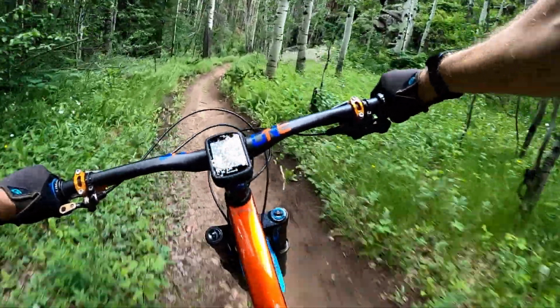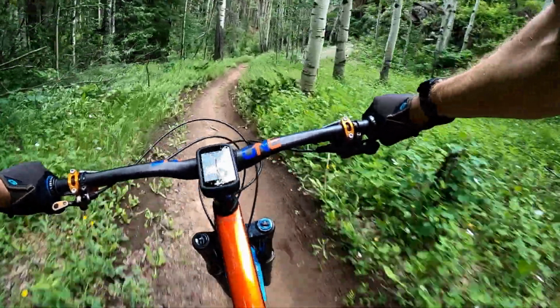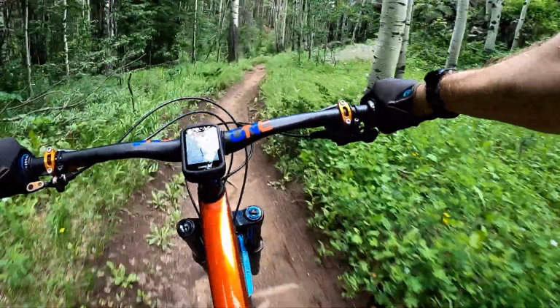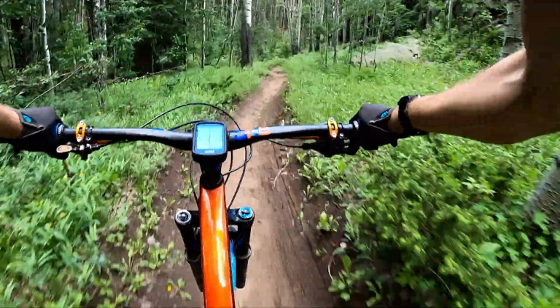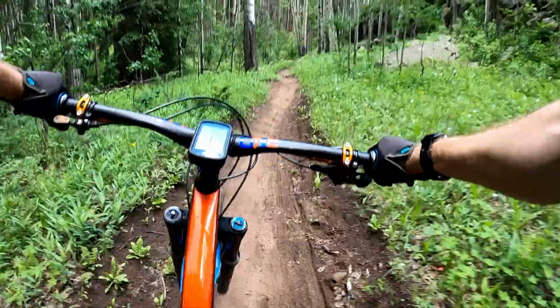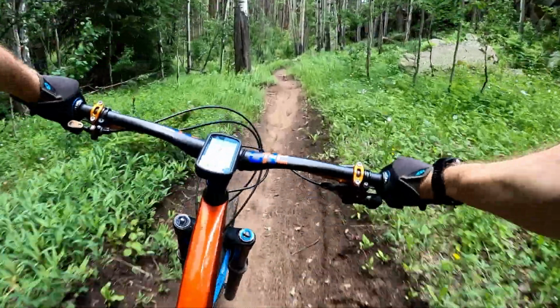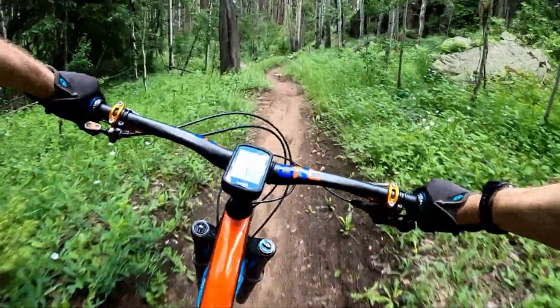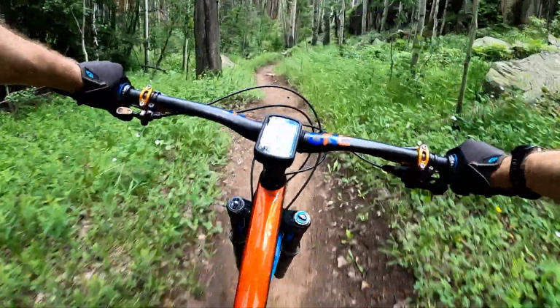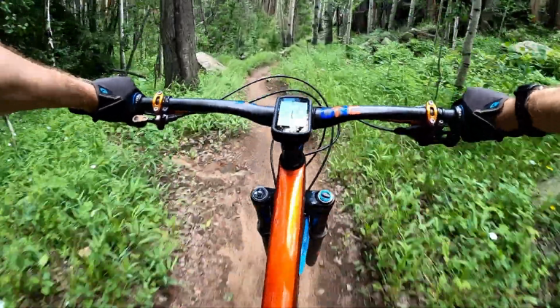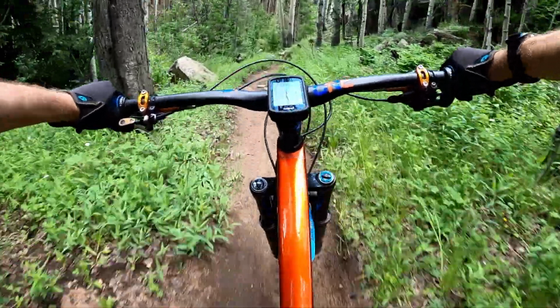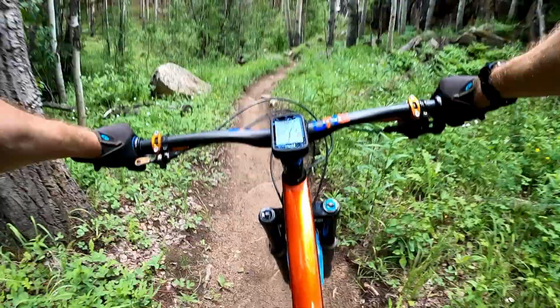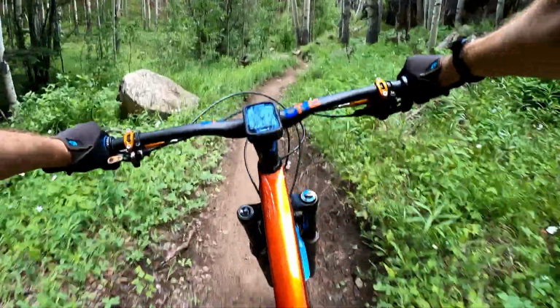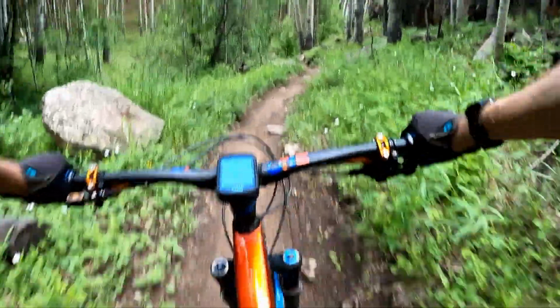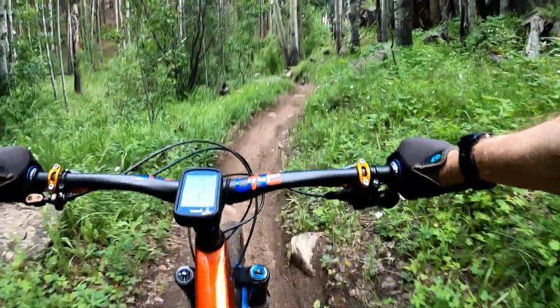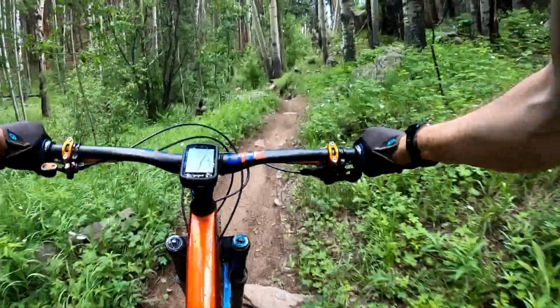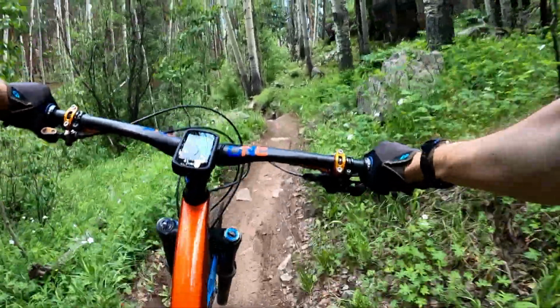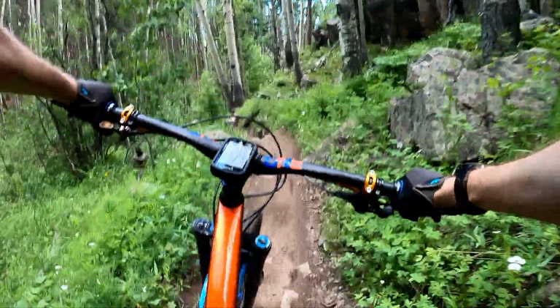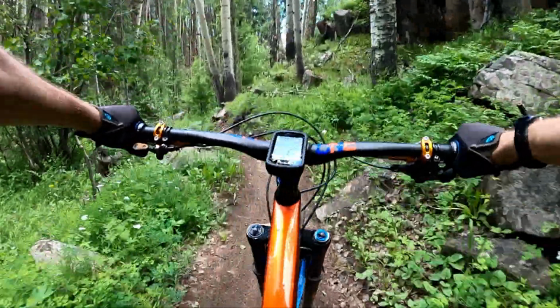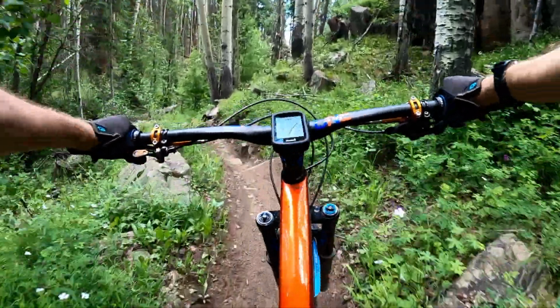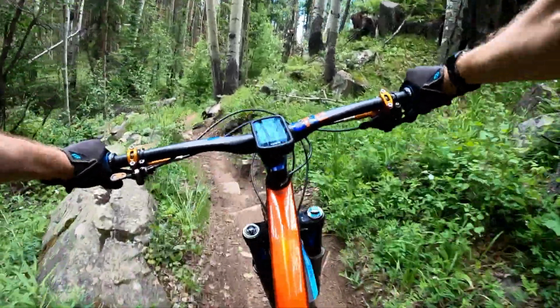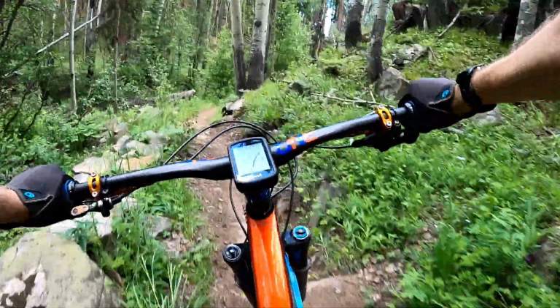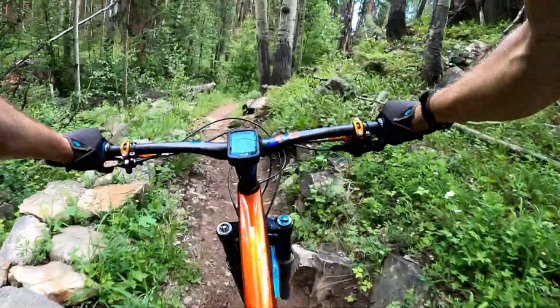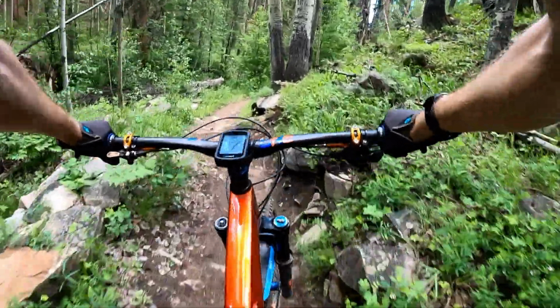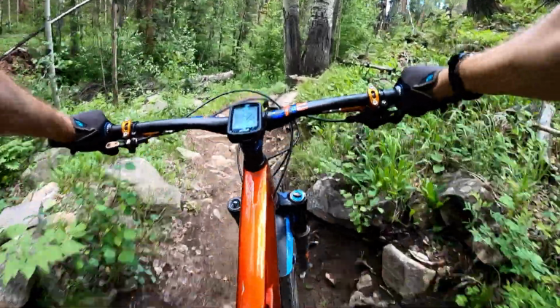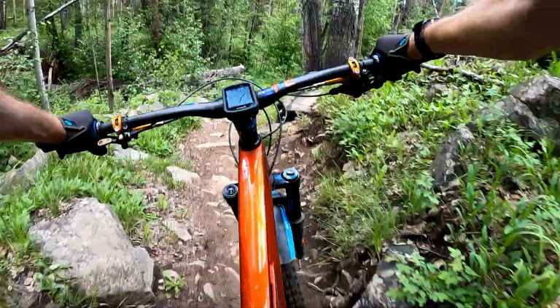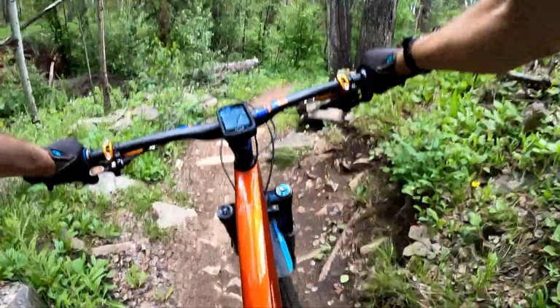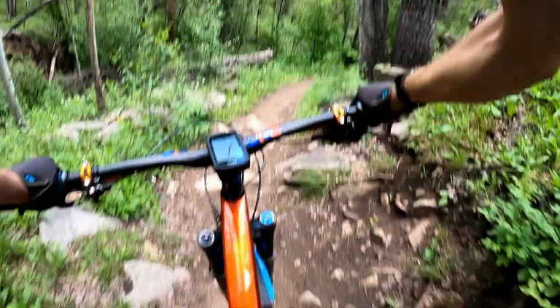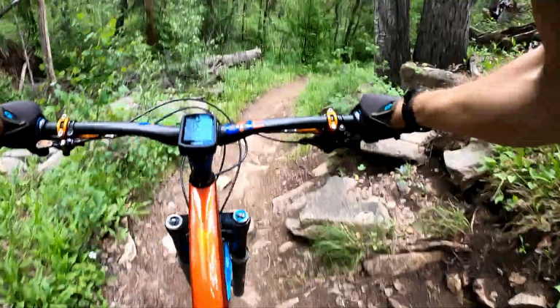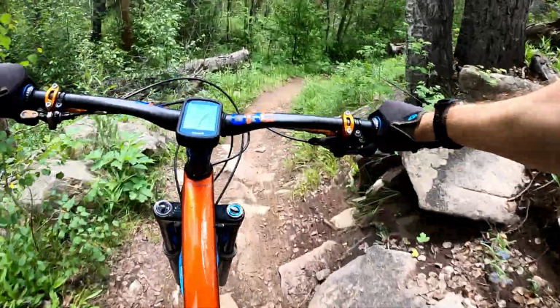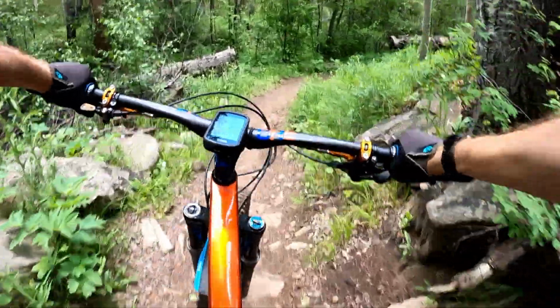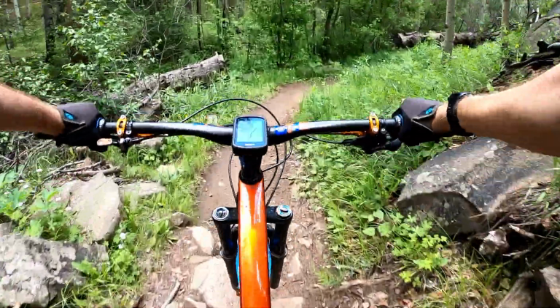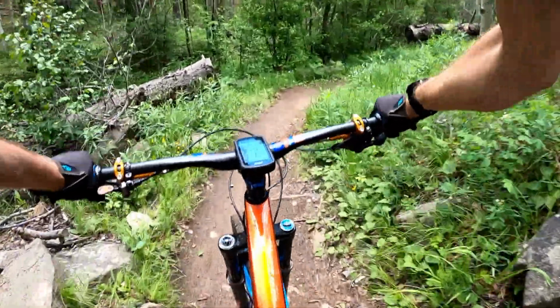When the ferns are high, you can't quite see where the trail goes, requiring quick reflexes as you tilt the bike.